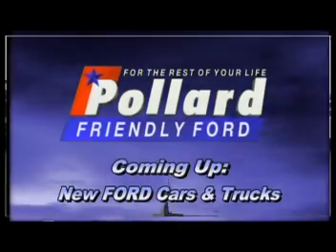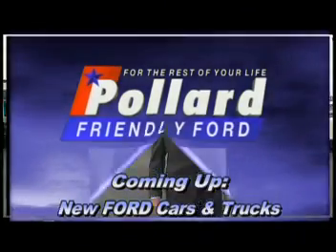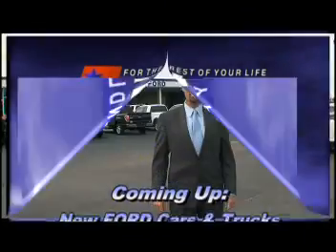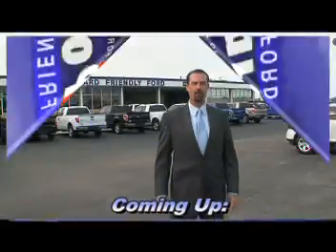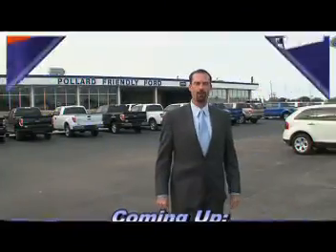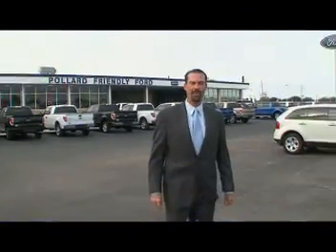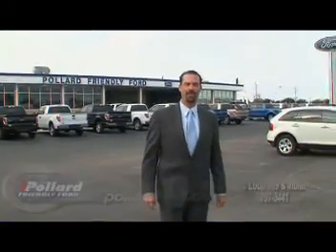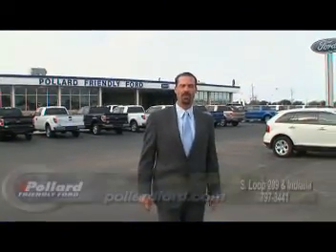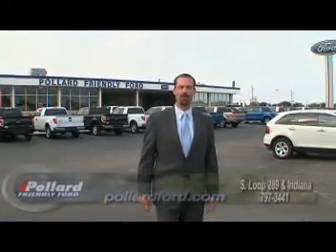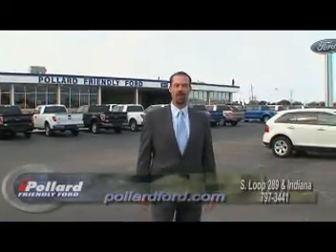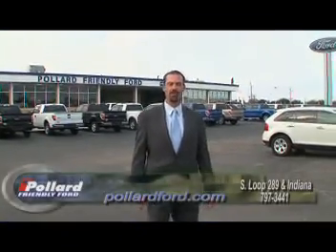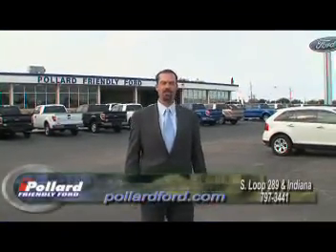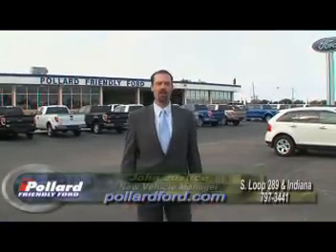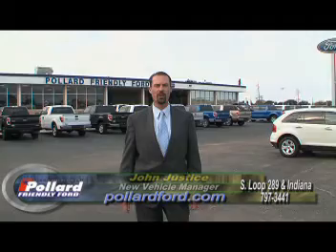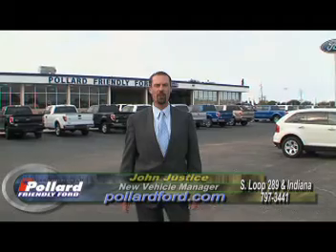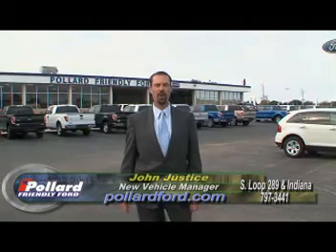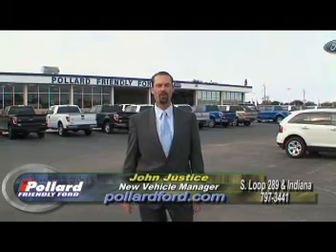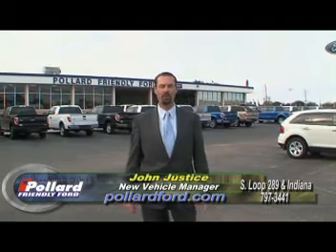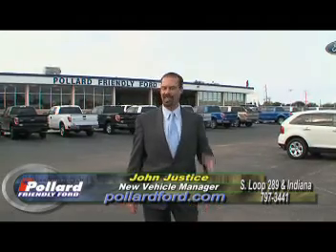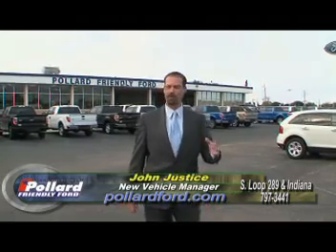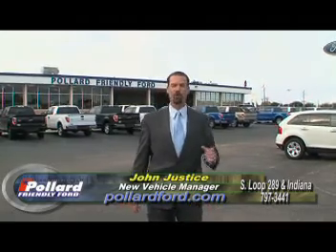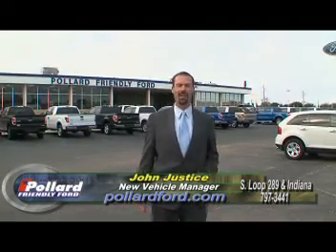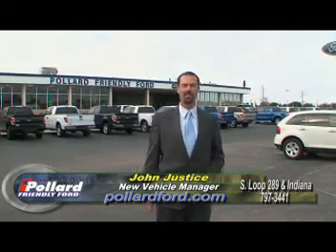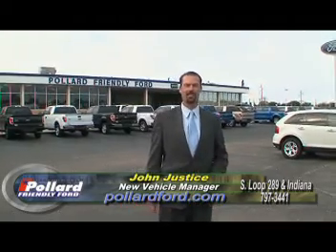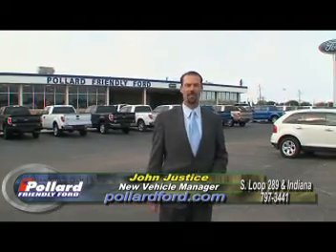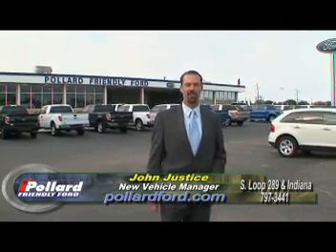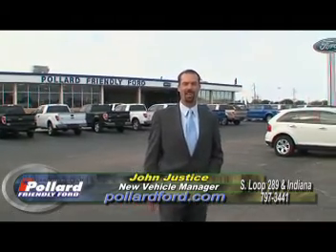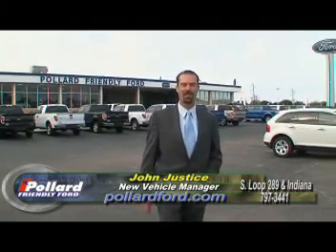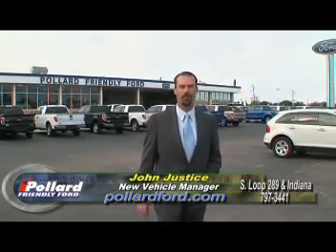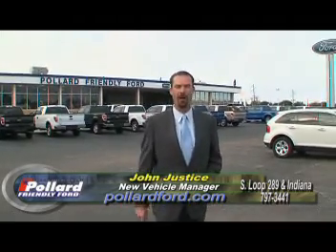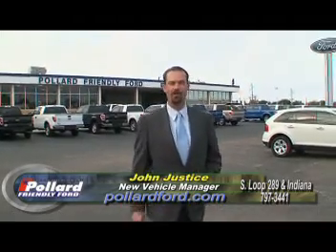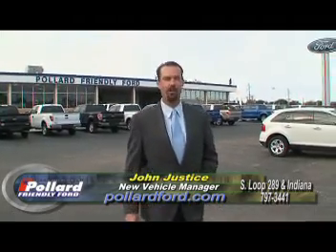Hi guys, welcome back to the show. John Justice over here at Pollard Ford. We got some great deals to tell you about today on our Pollard Show.